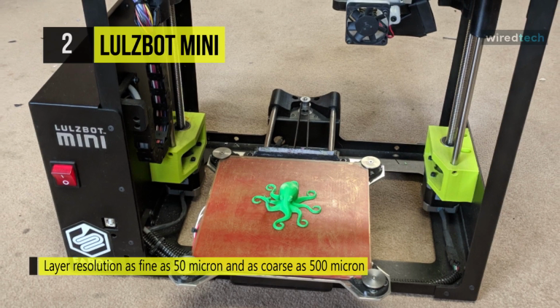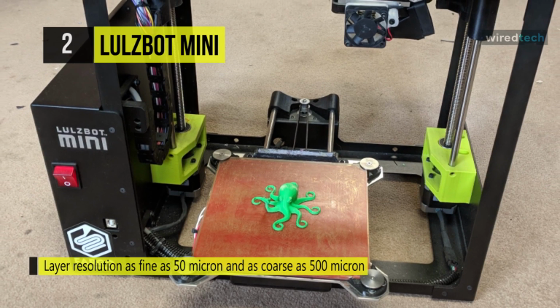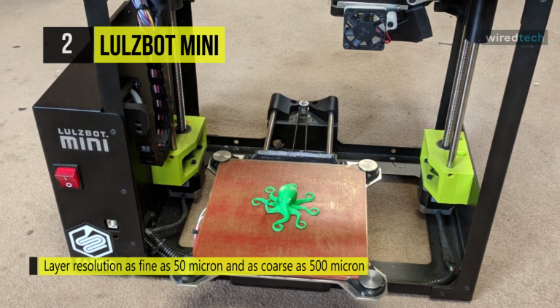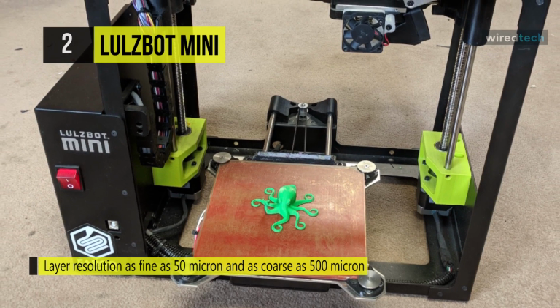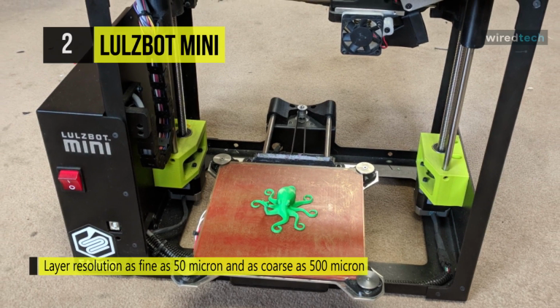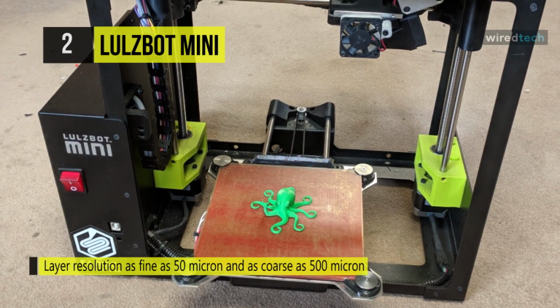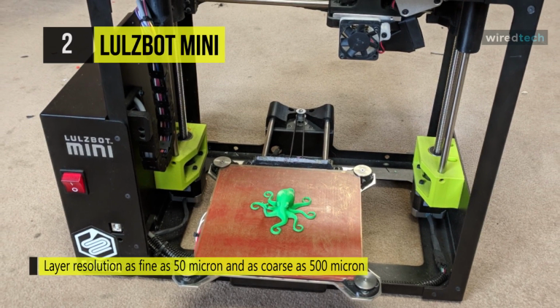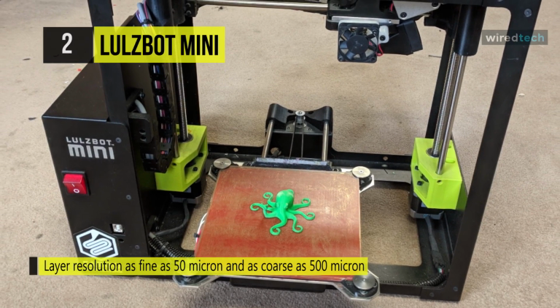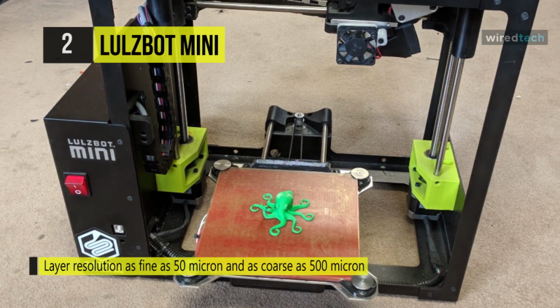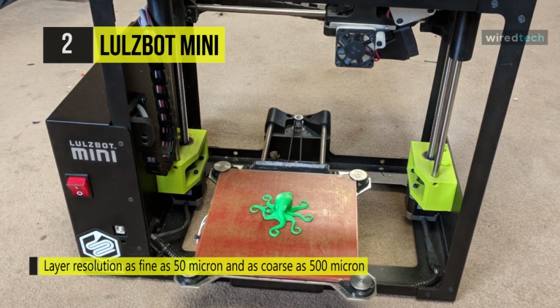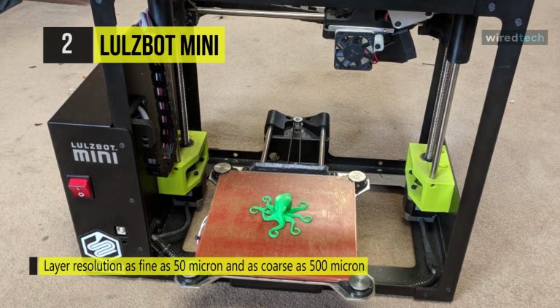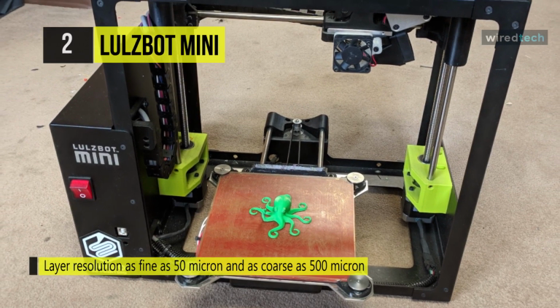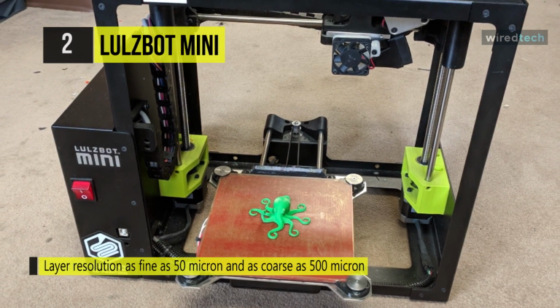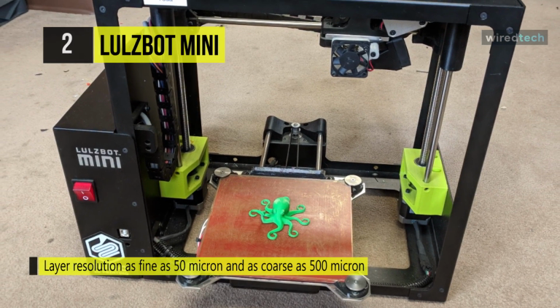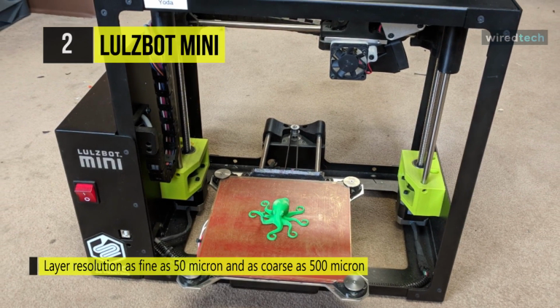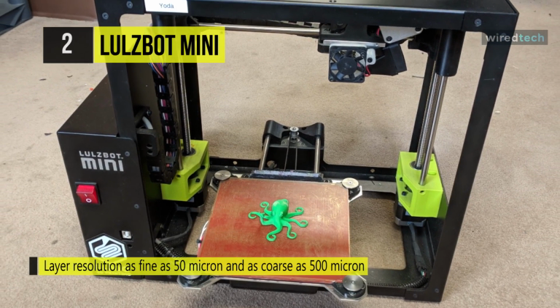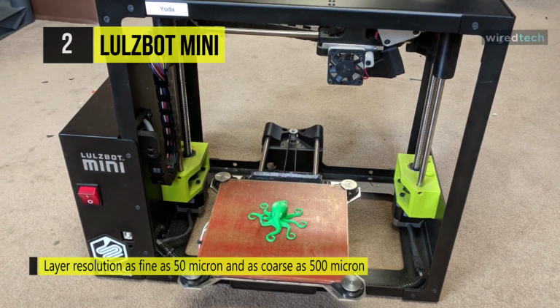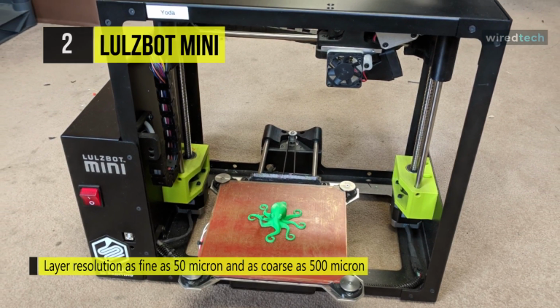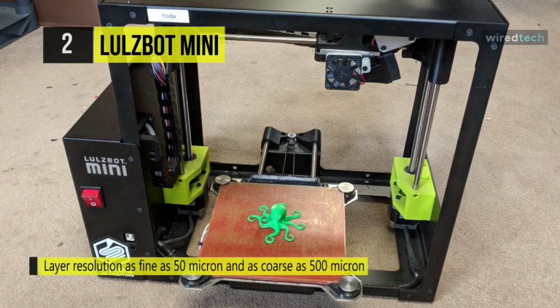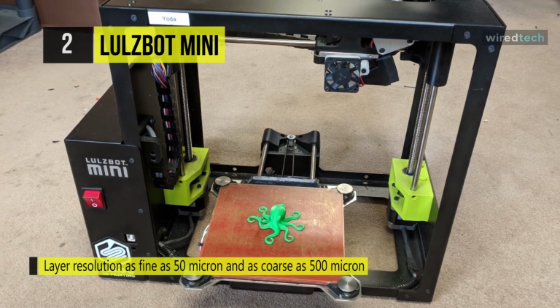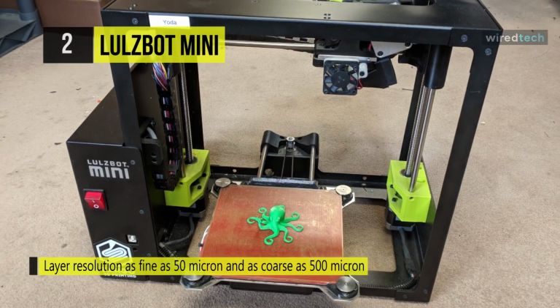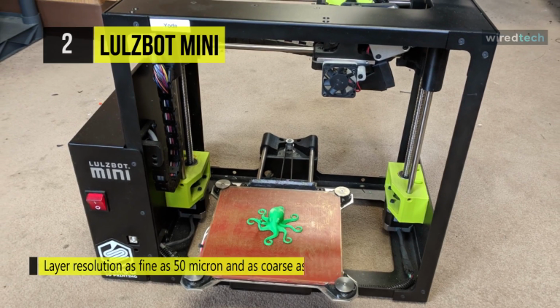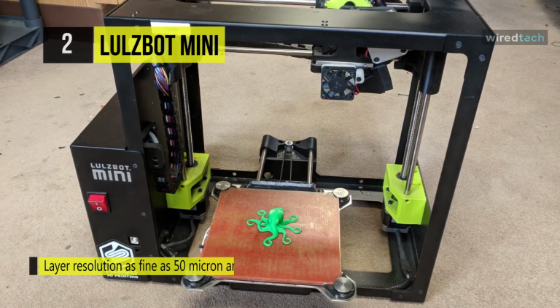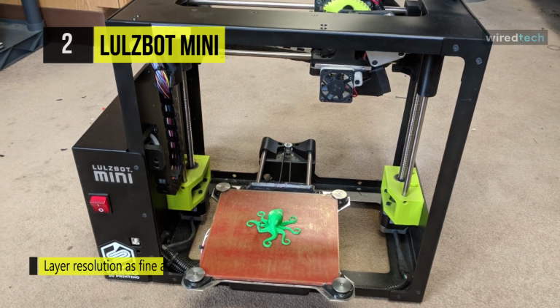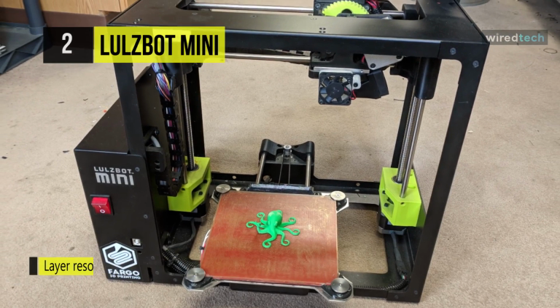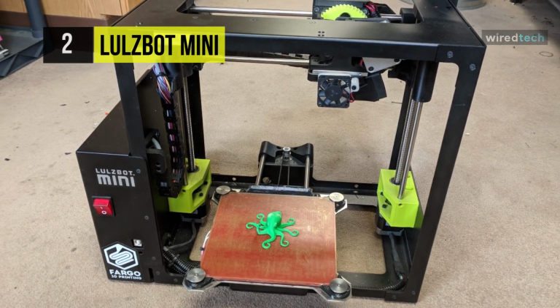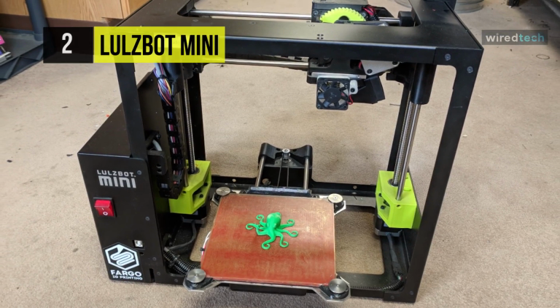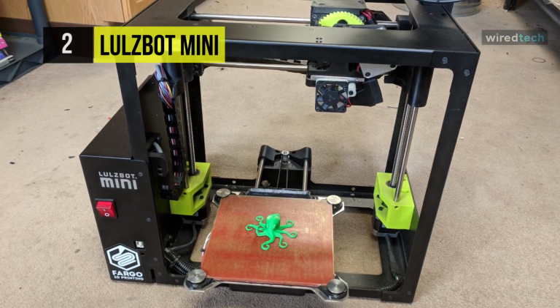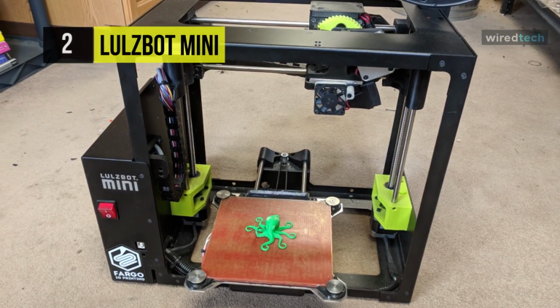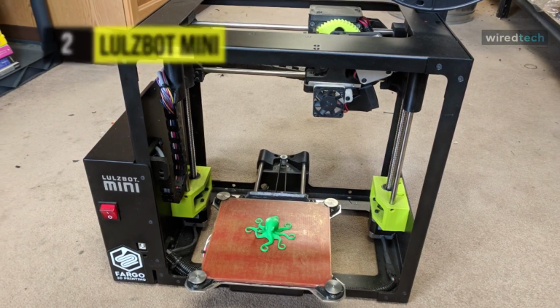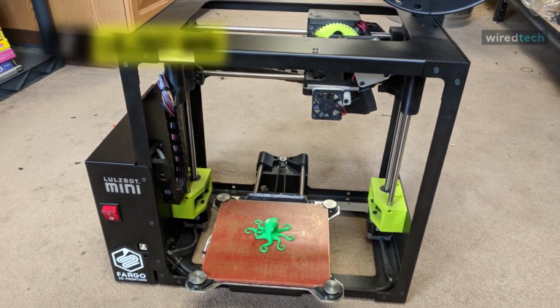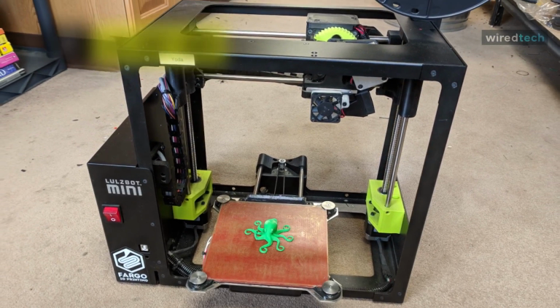The PEI surface on LulzBot Mini's heated glass bed keeps prints without the need for solvents or glues. Moreover, the modular tool head carriage design allows plug and play with different print heads for a growing selection of 3D printing filament materials.